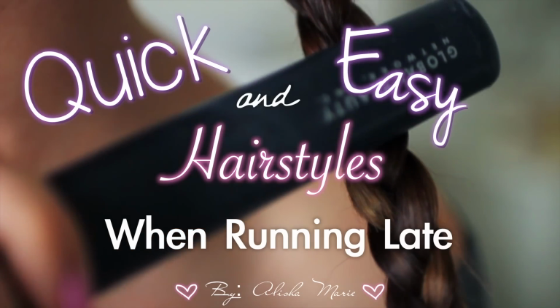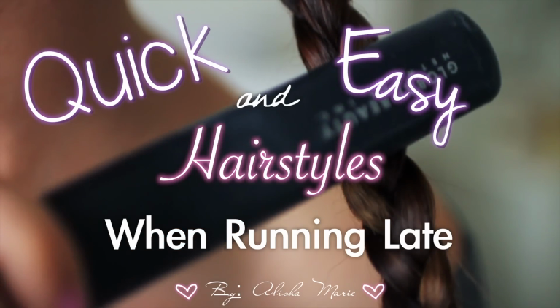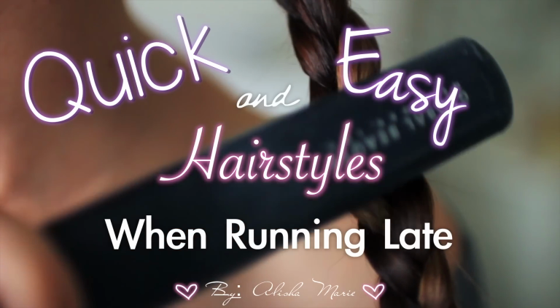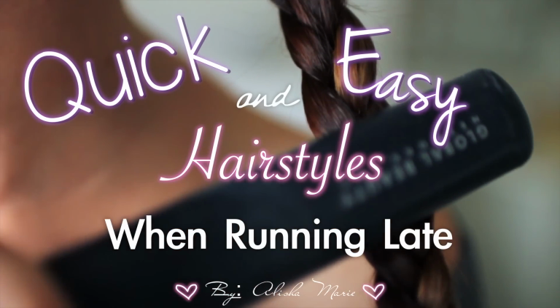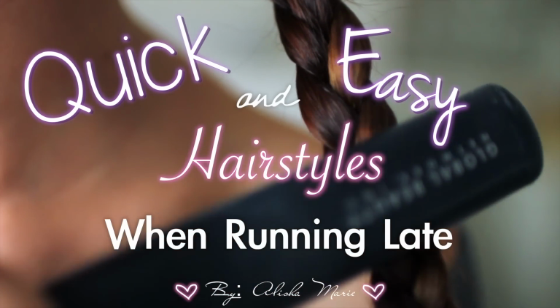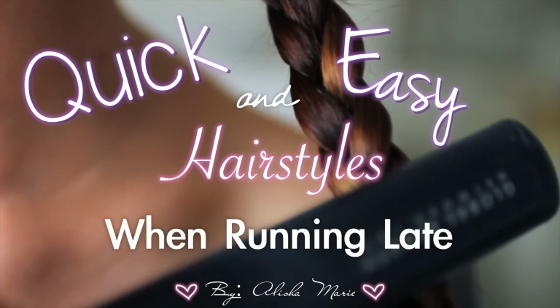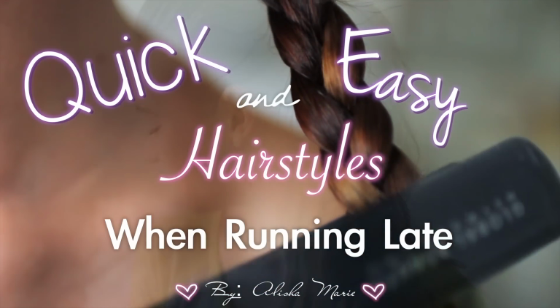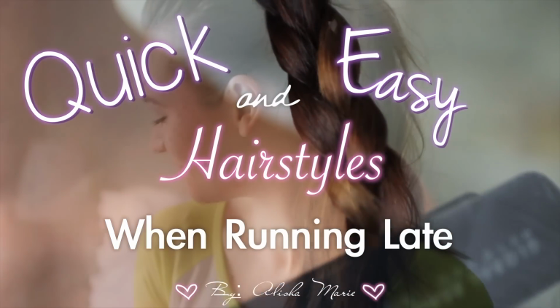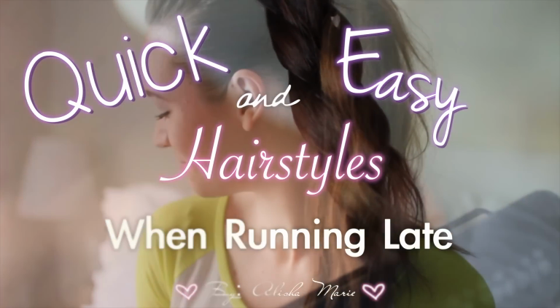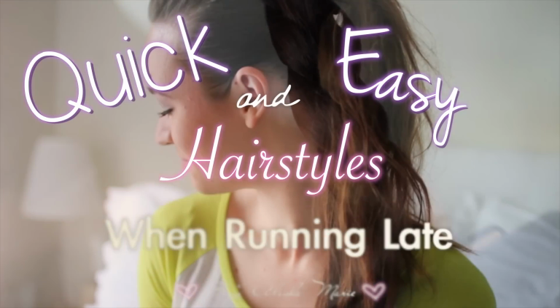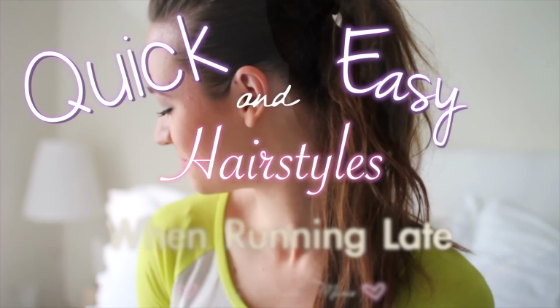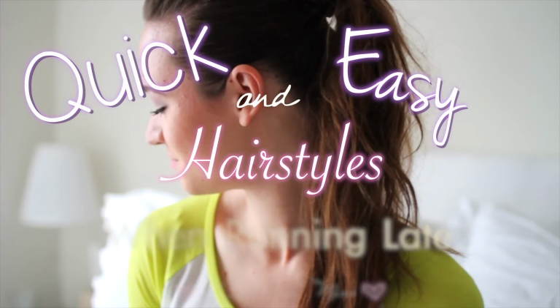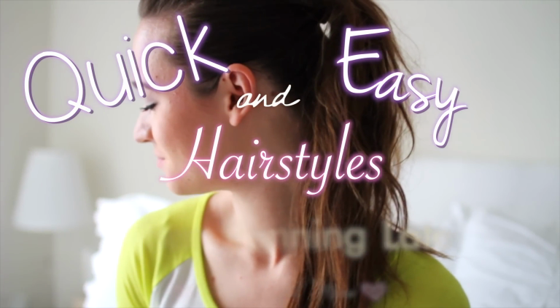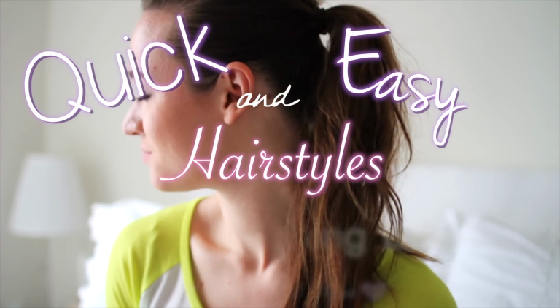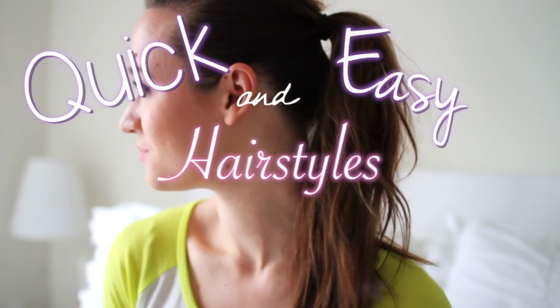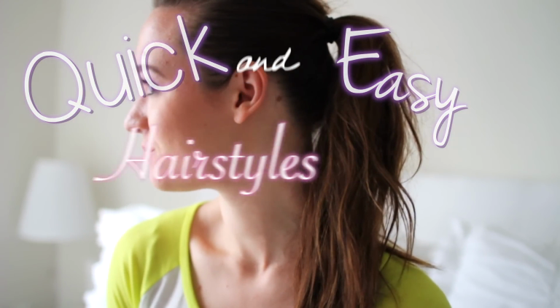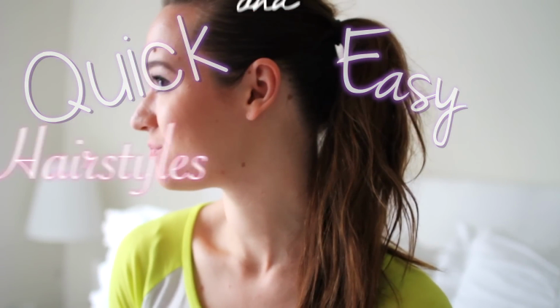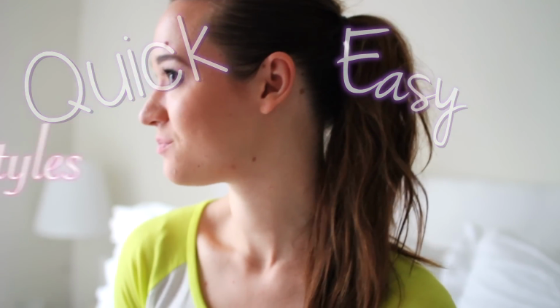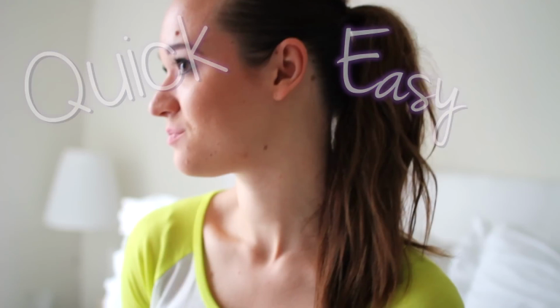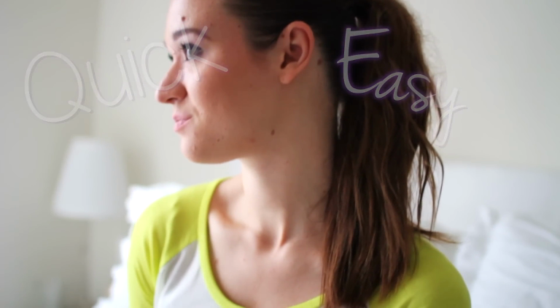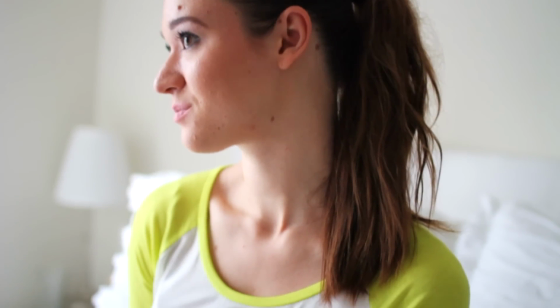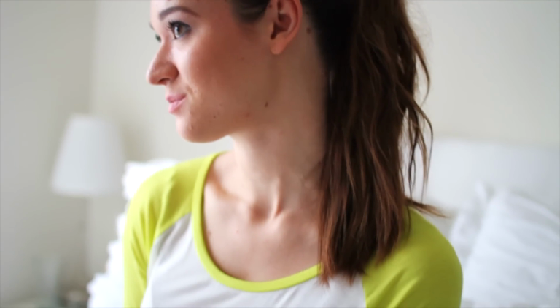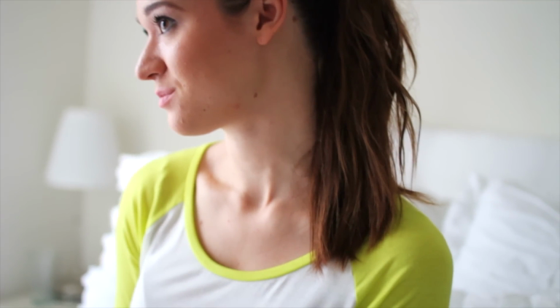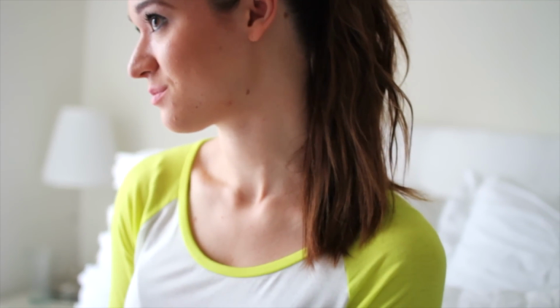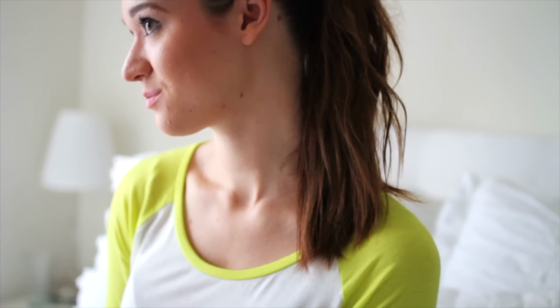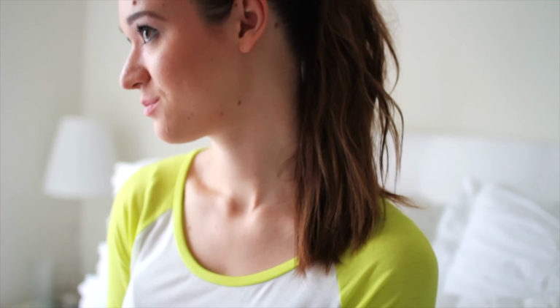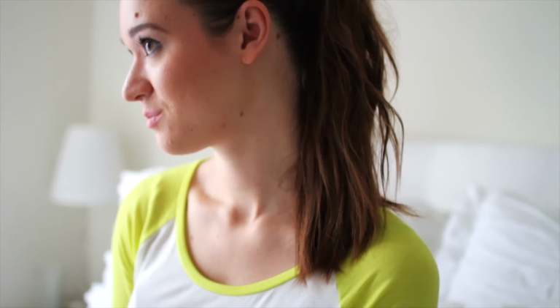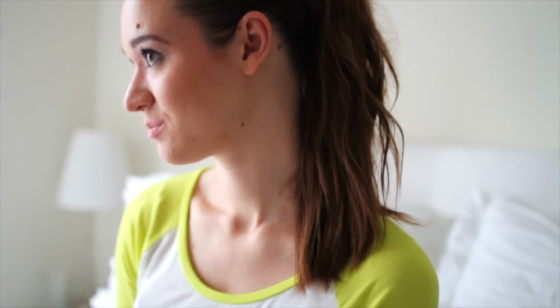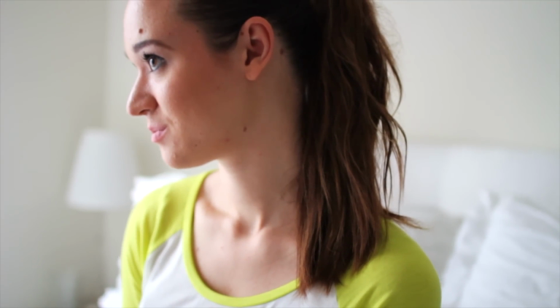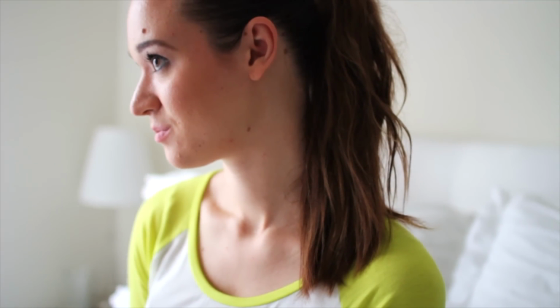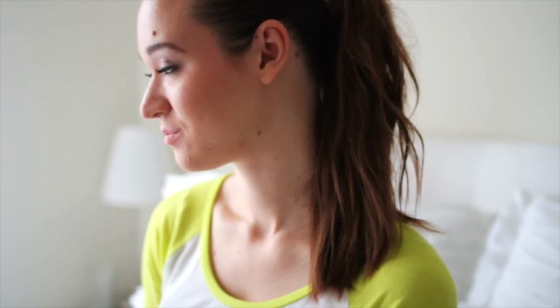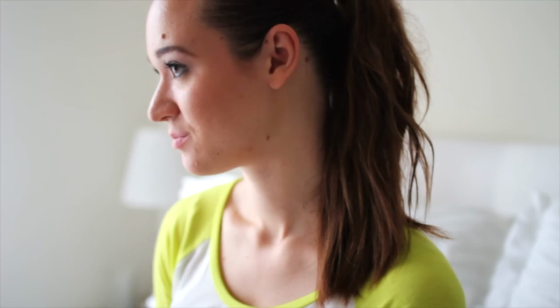Also do me a favor and tell me in the comments which hairstyle you like the best. I hope you guys enjoy it.